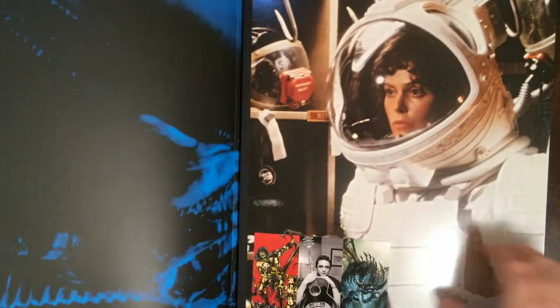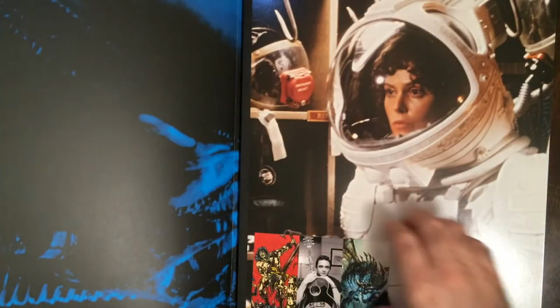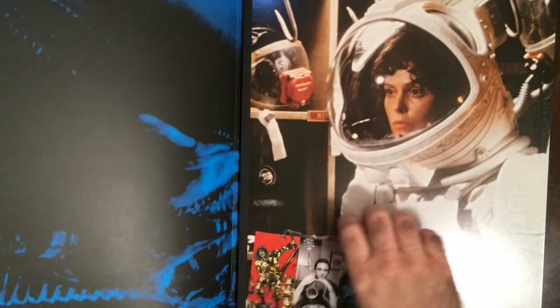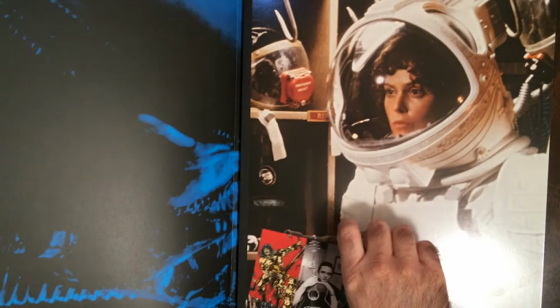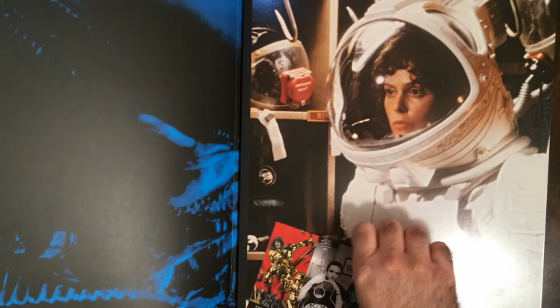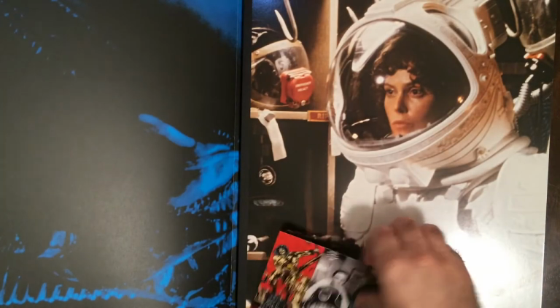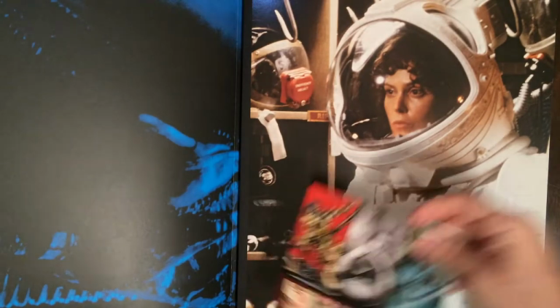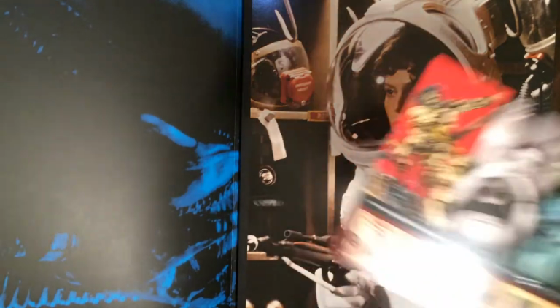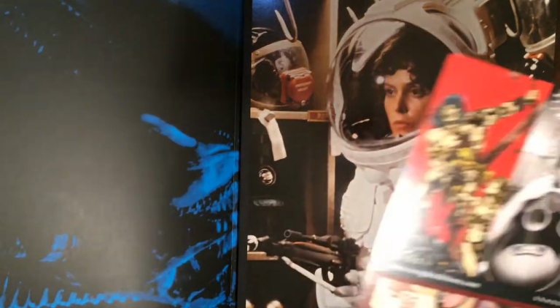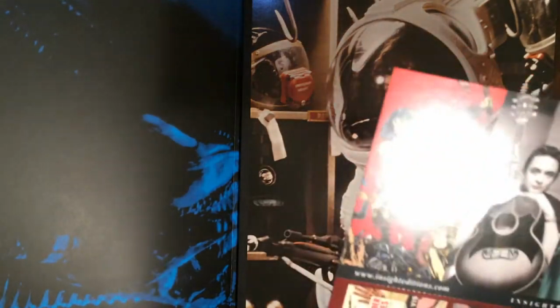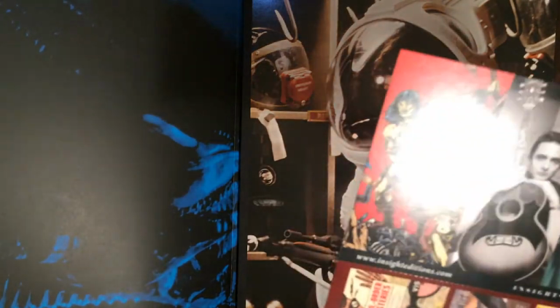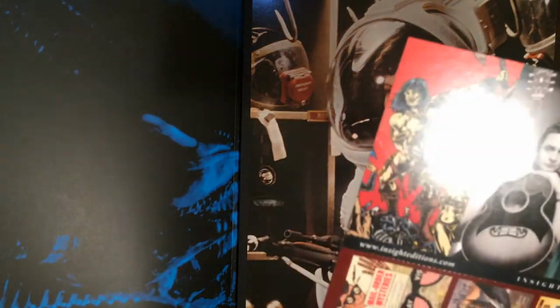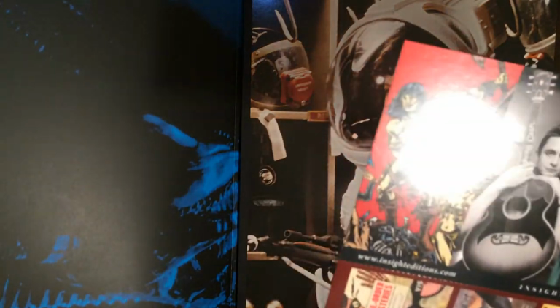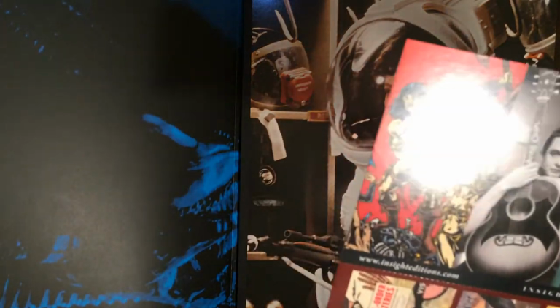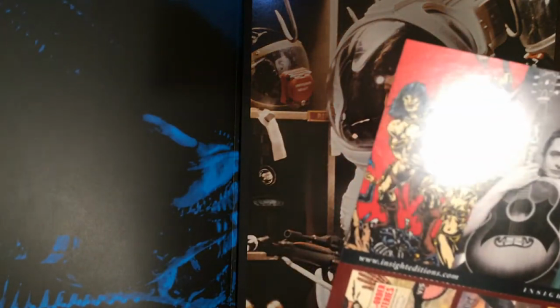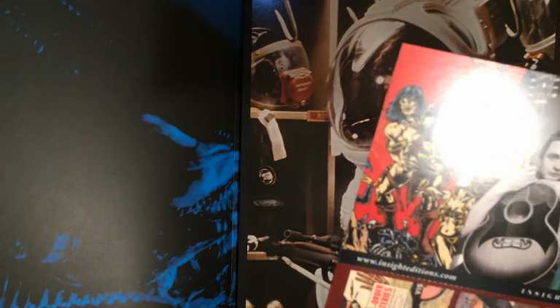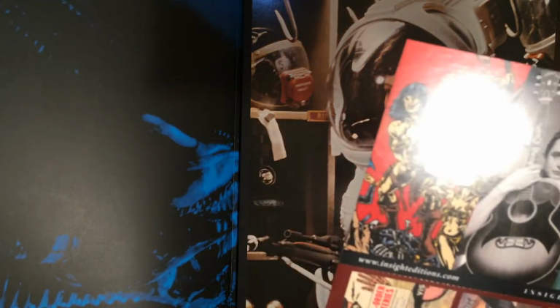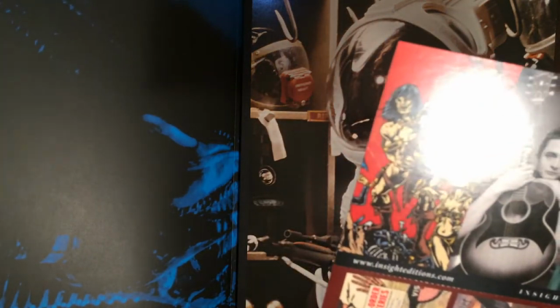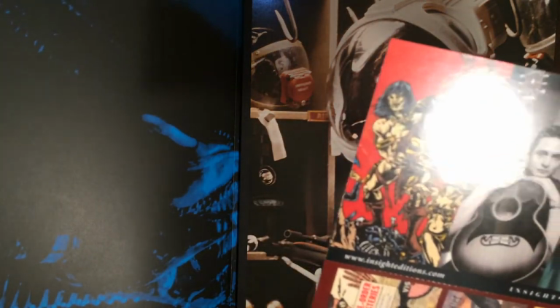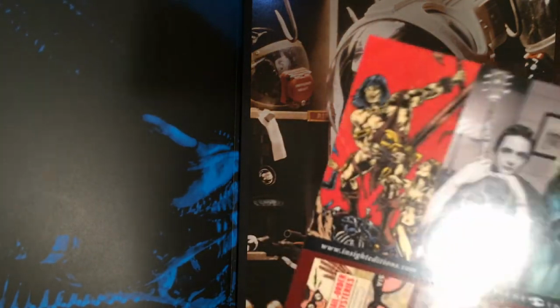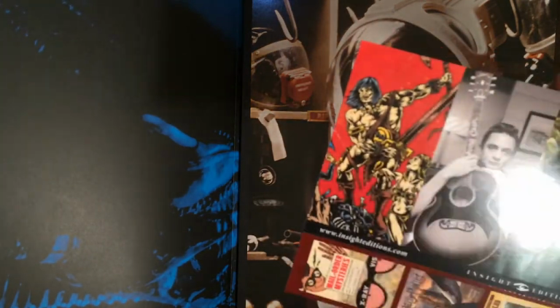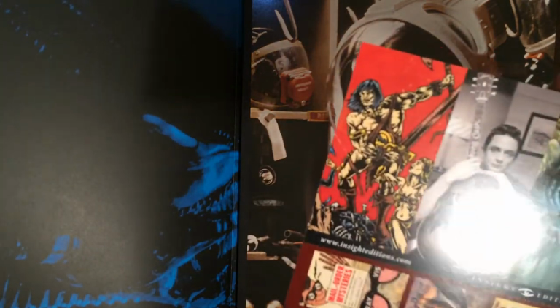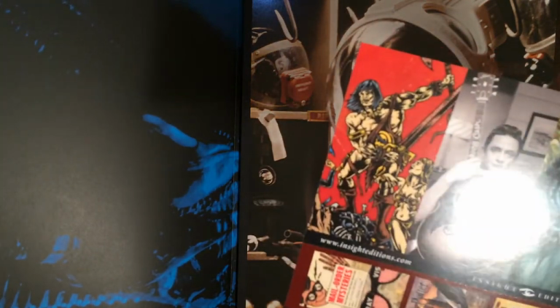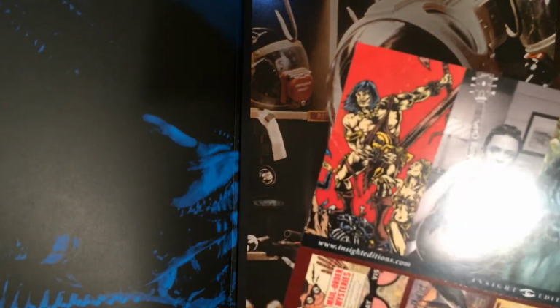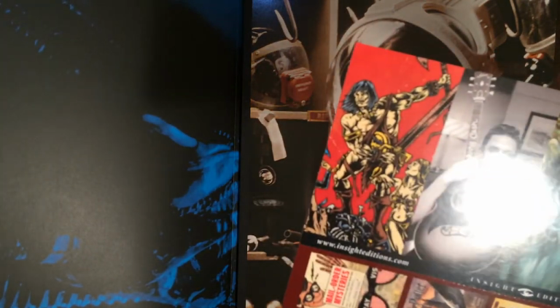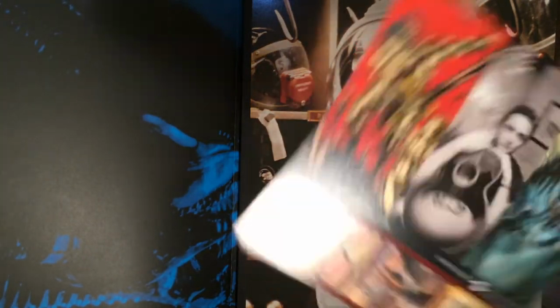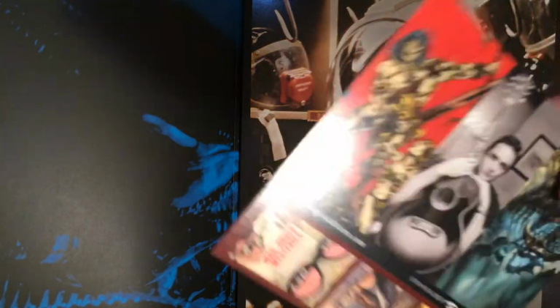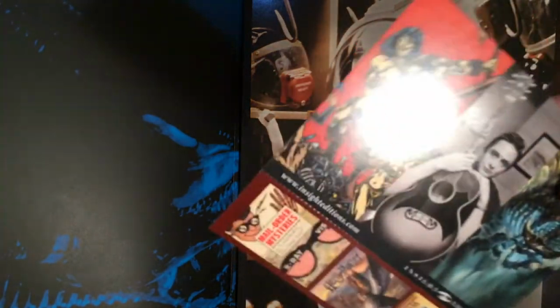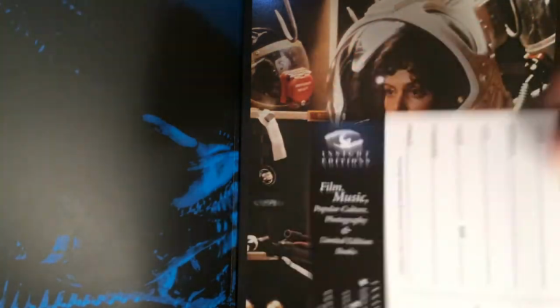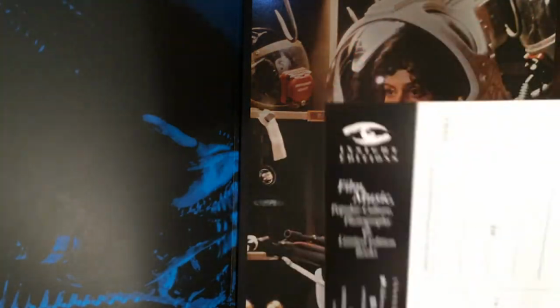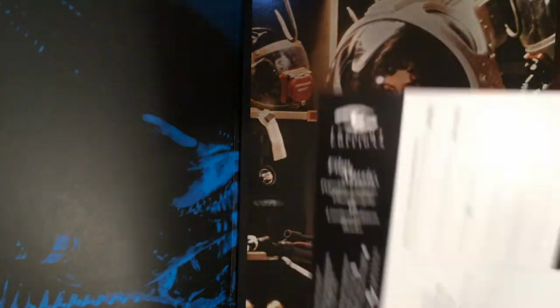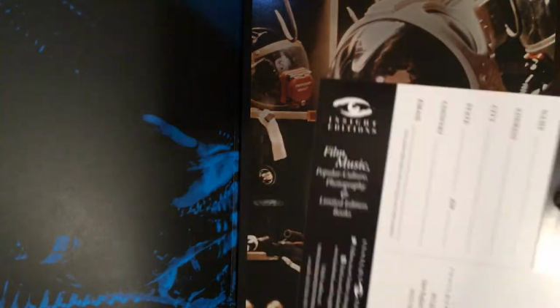Starts off with Ripley. We got Conan, Johnny Cash, a dragon. They're all pretty cool.